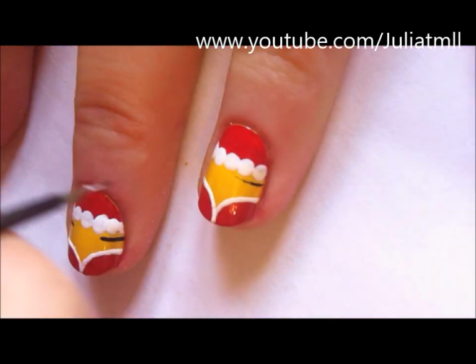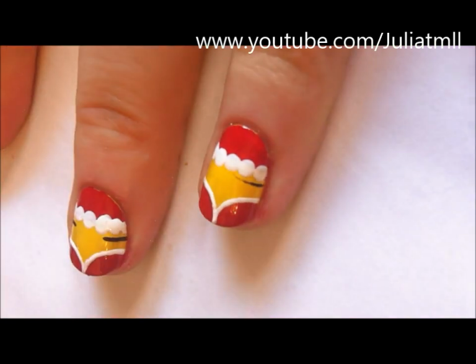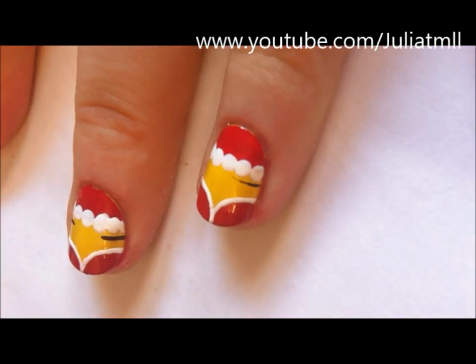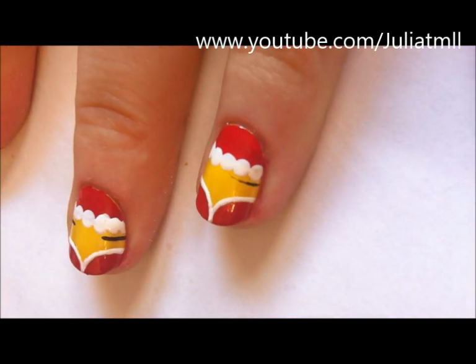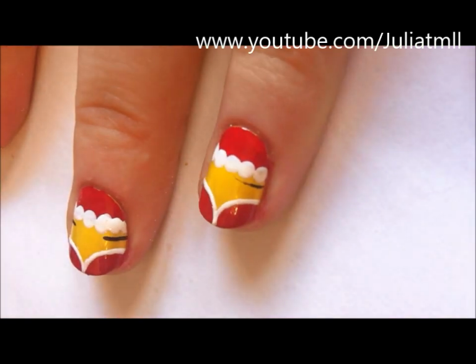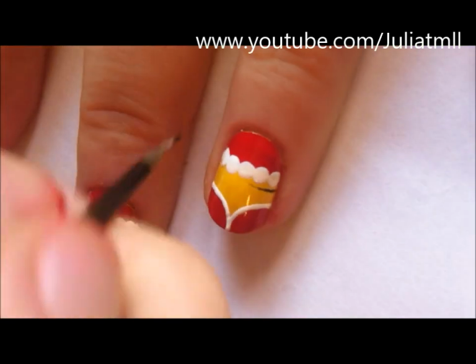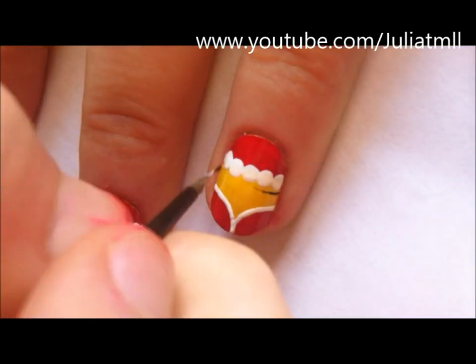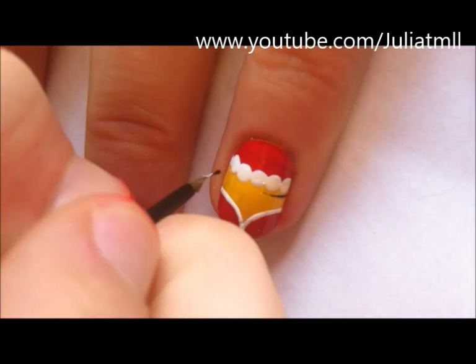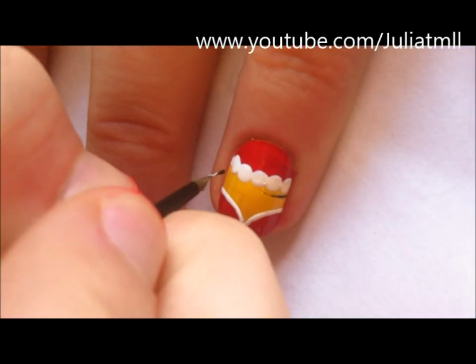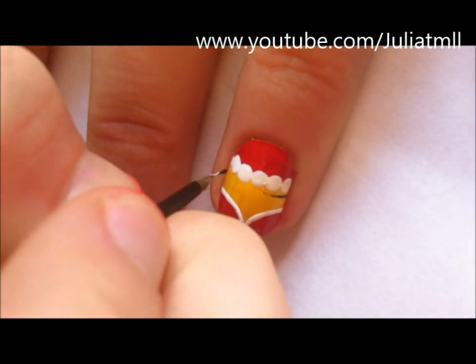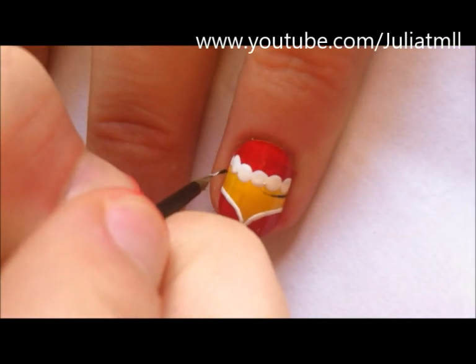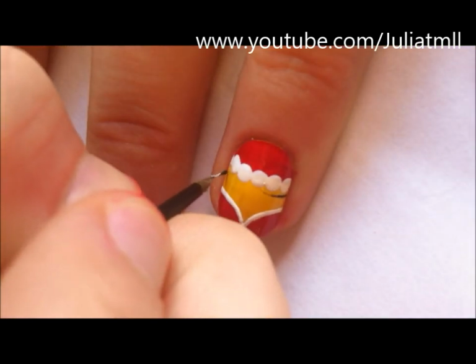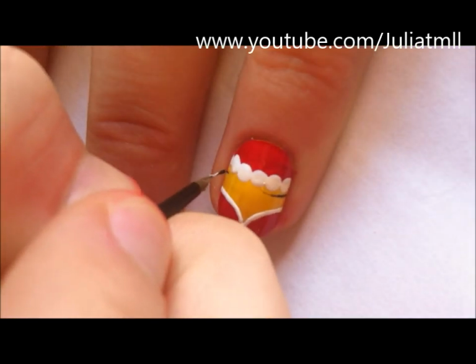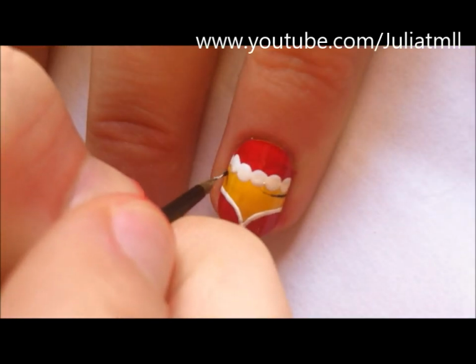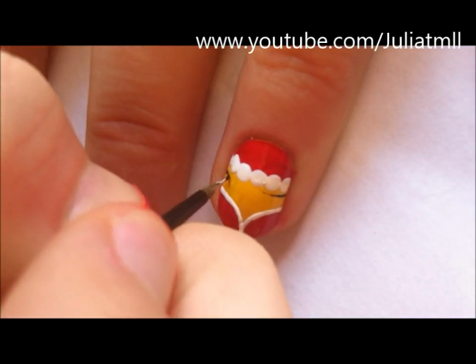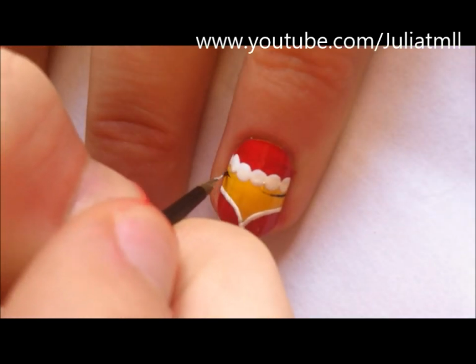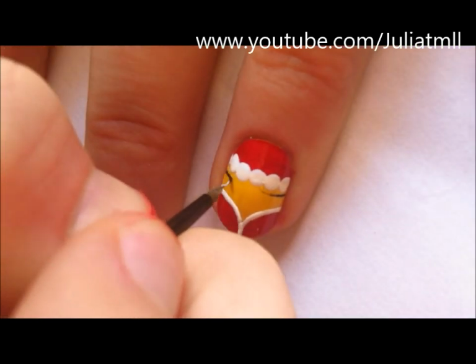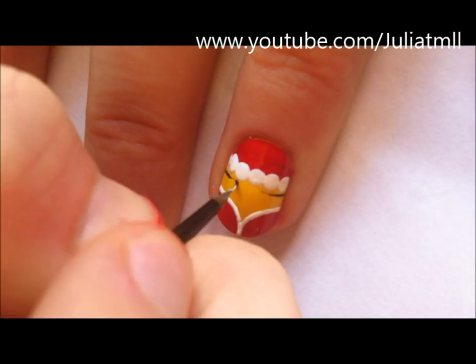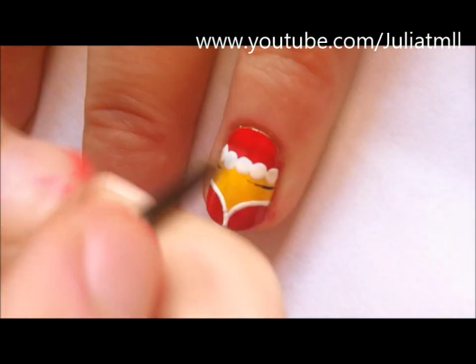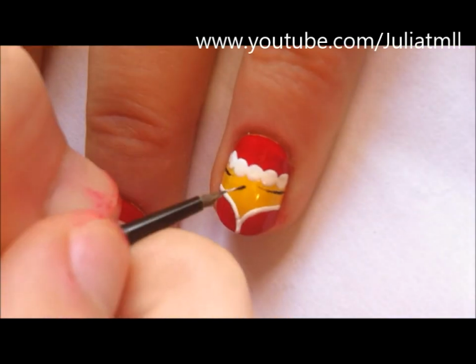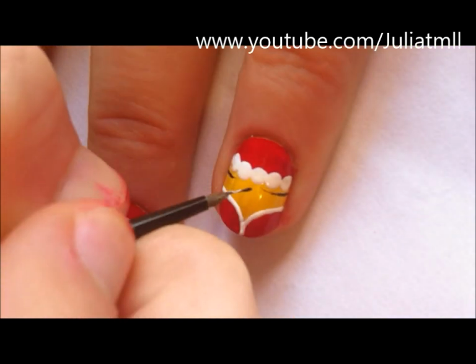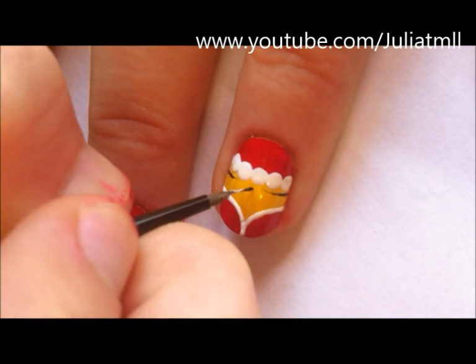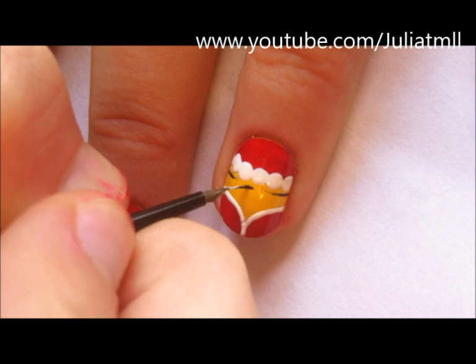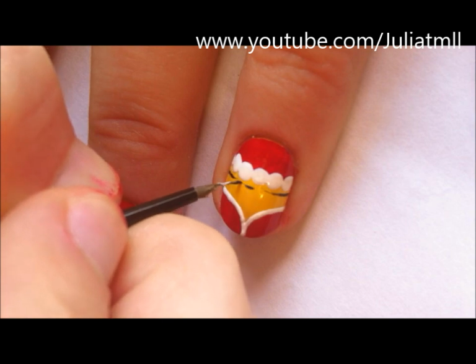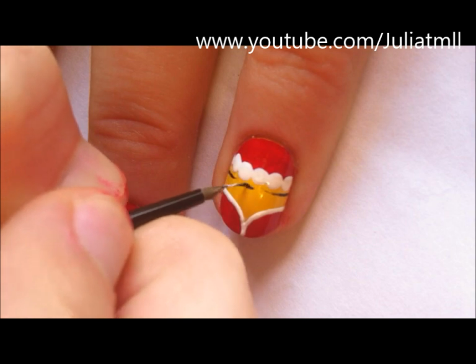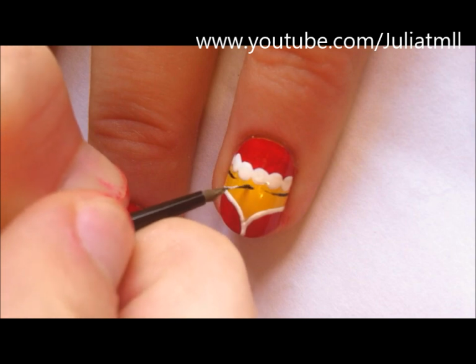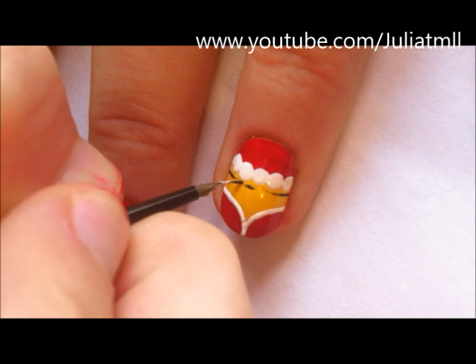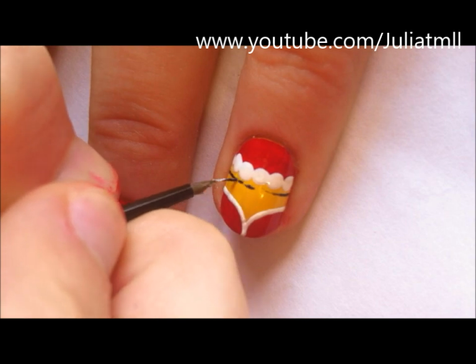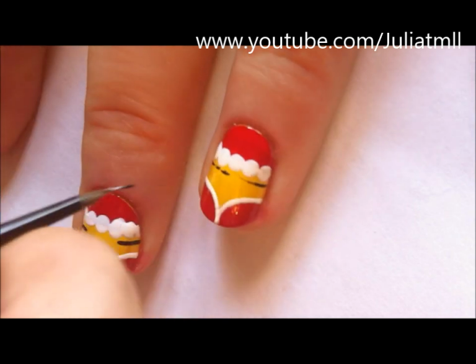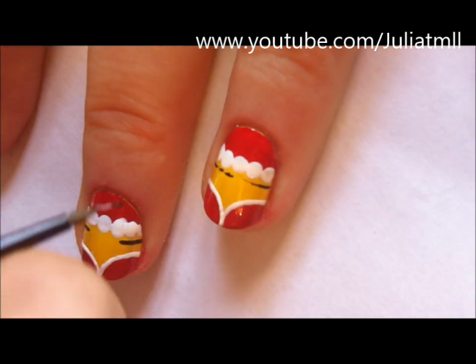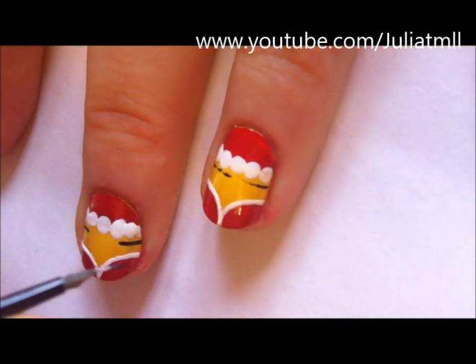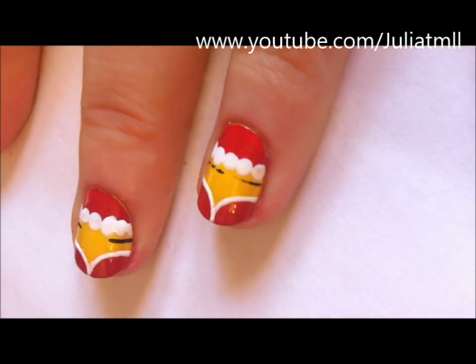Then using black nail polish, you're going to create the strap for the goggles that the Minions wear.